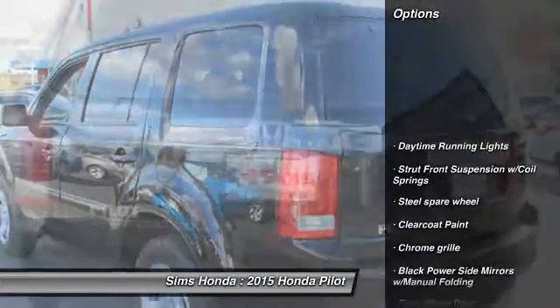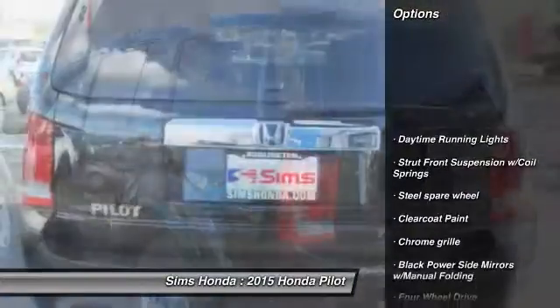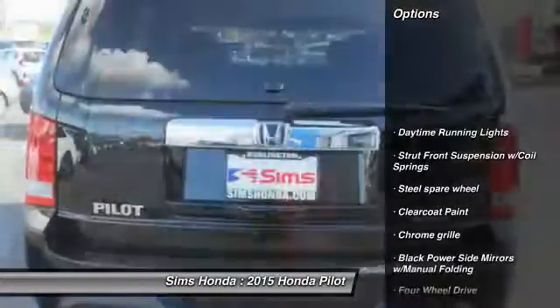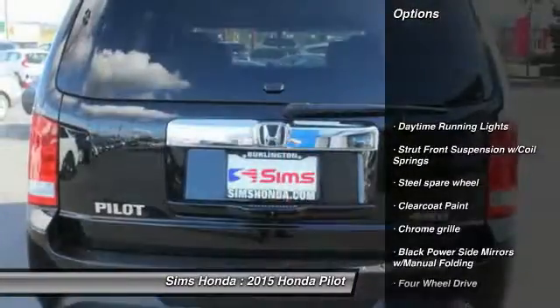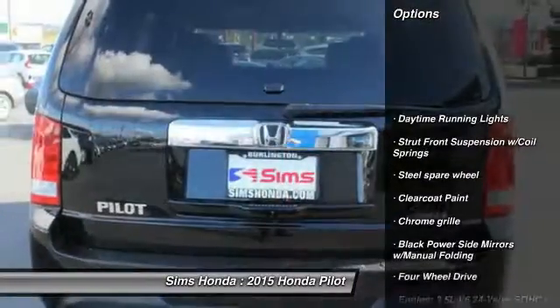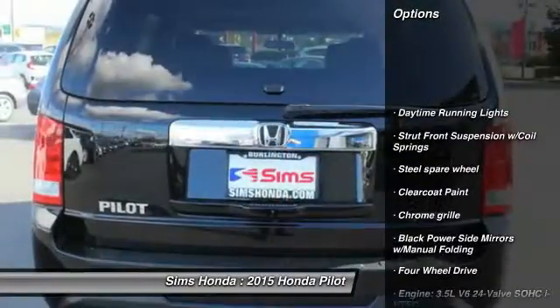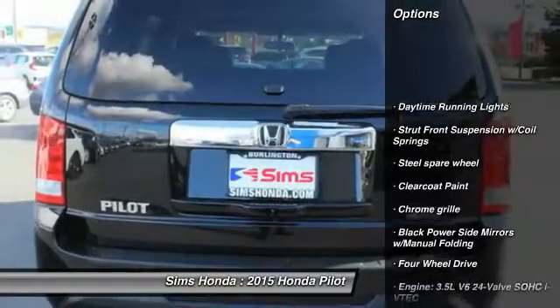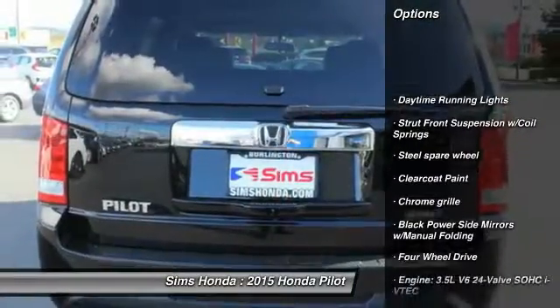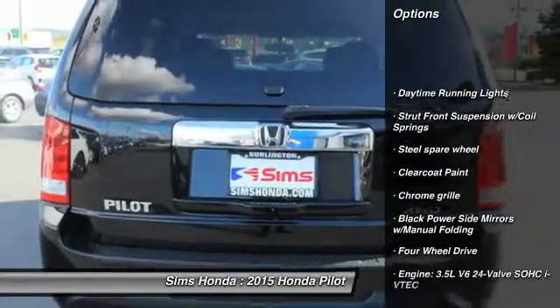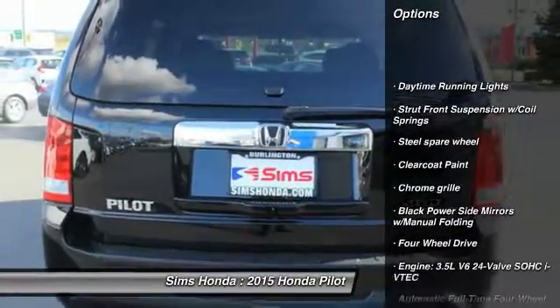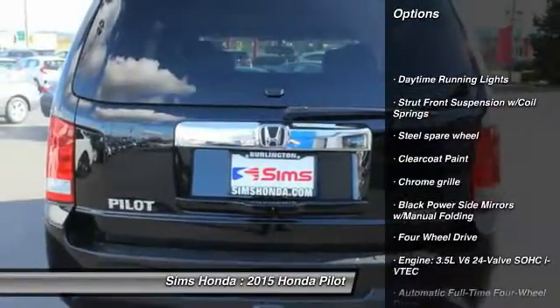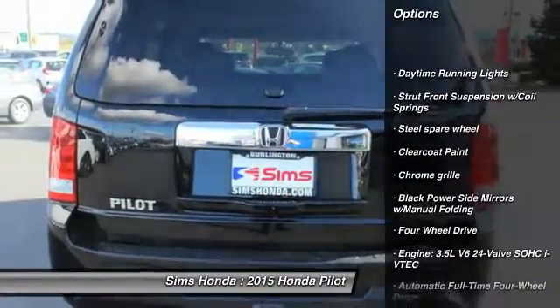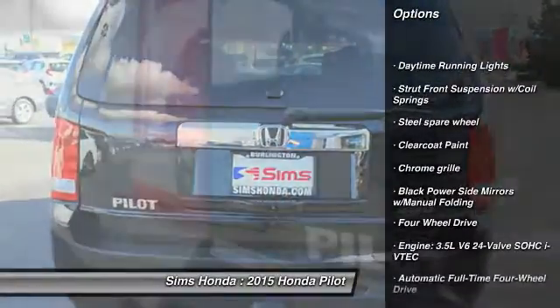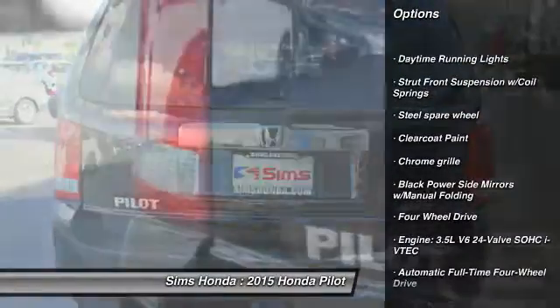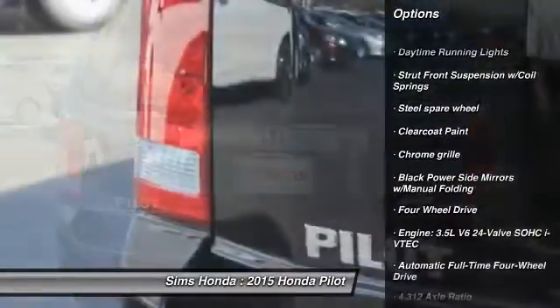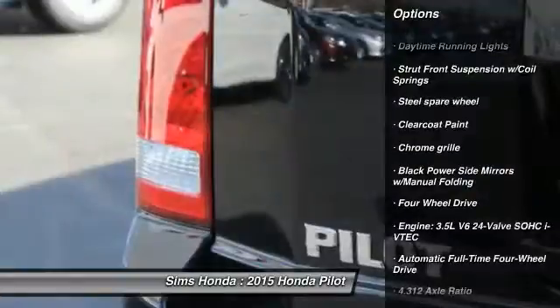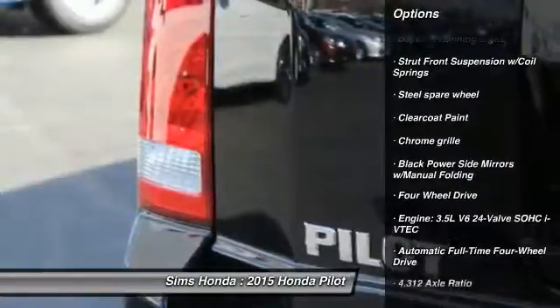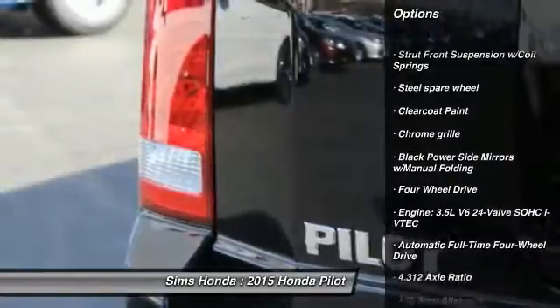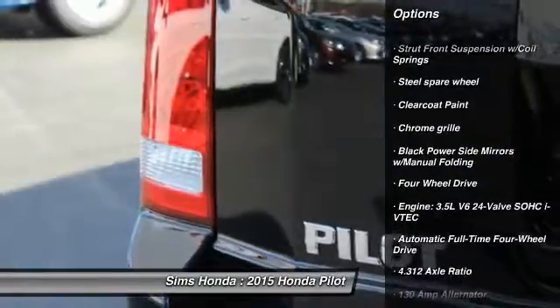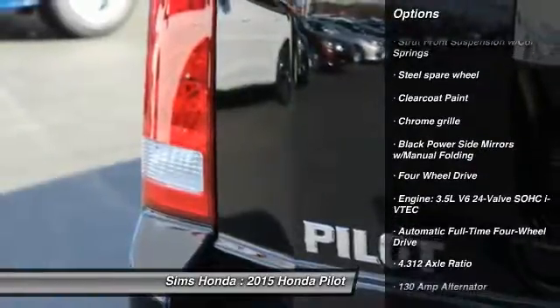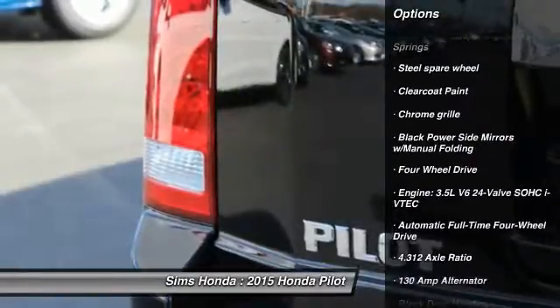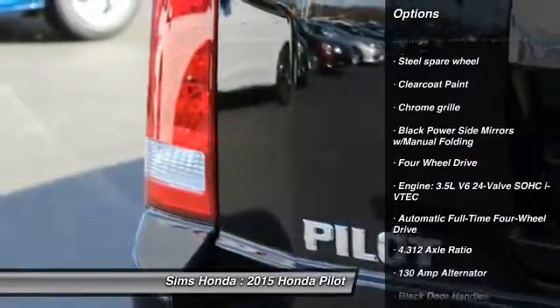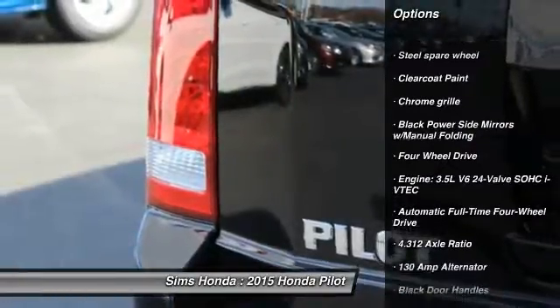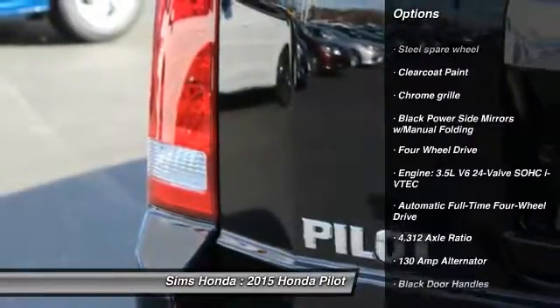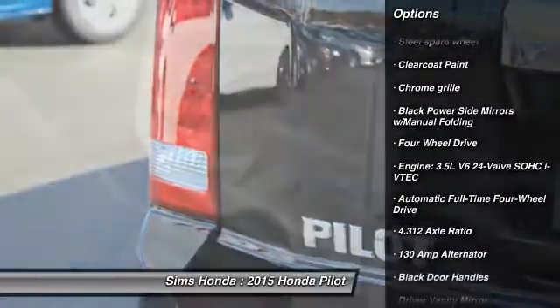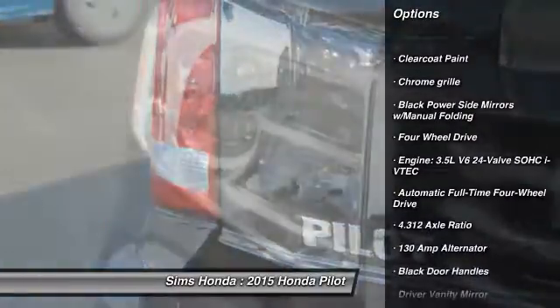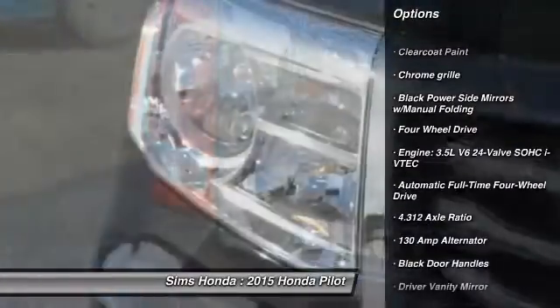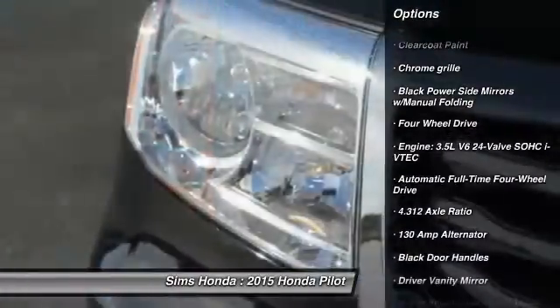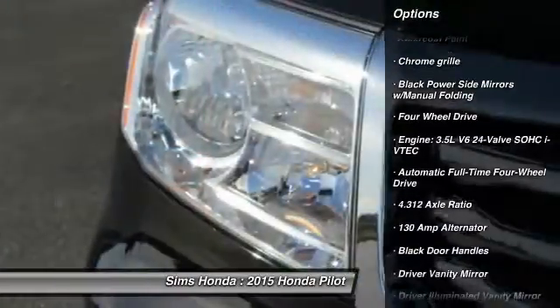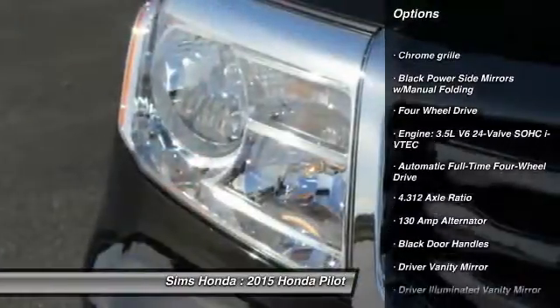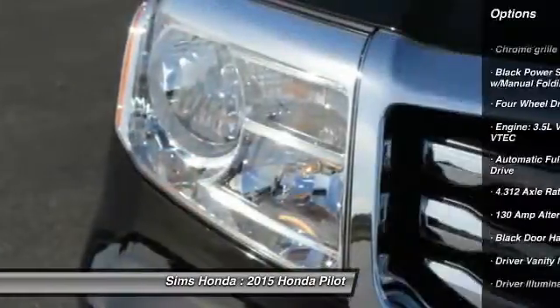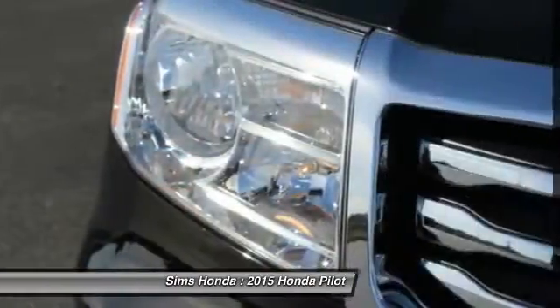Tow hitch. Steering wheel audio controls. Anti-lock braking system. Power steering. Driver airbag.